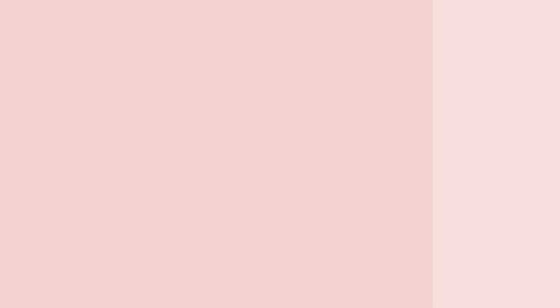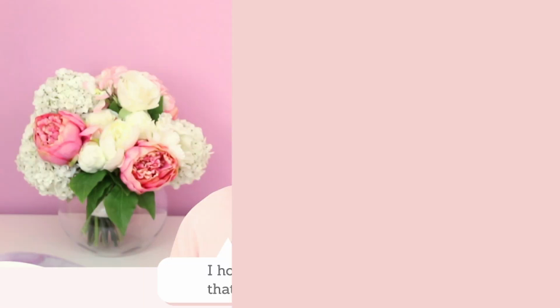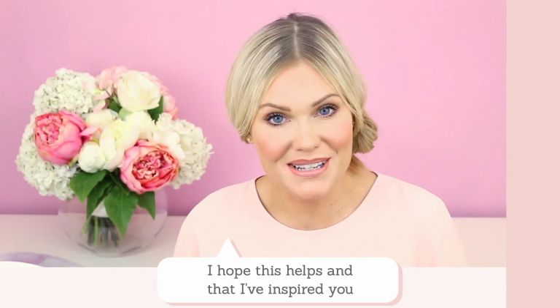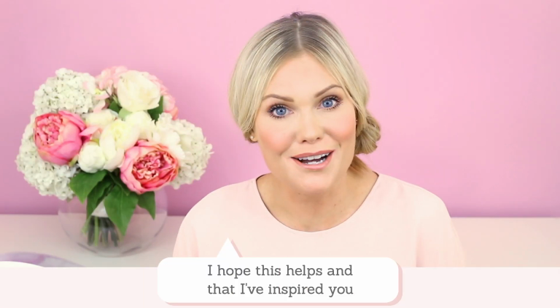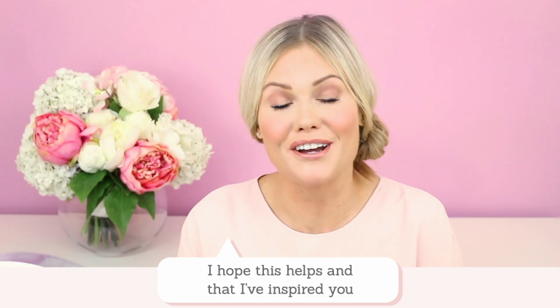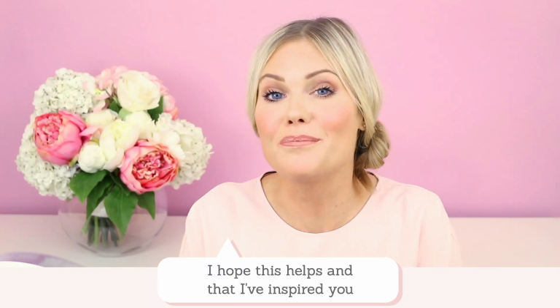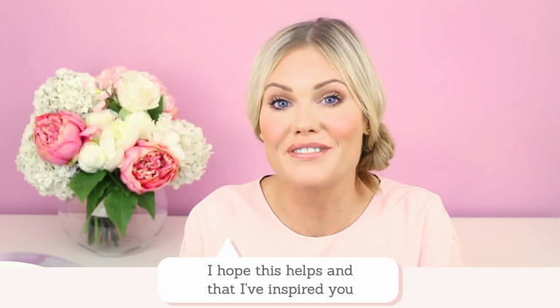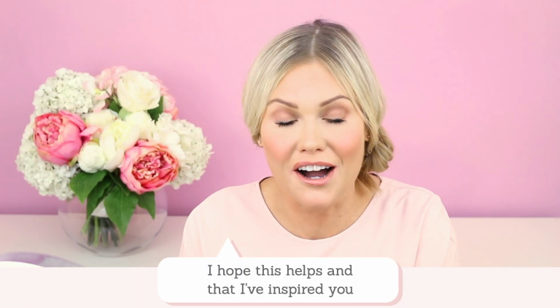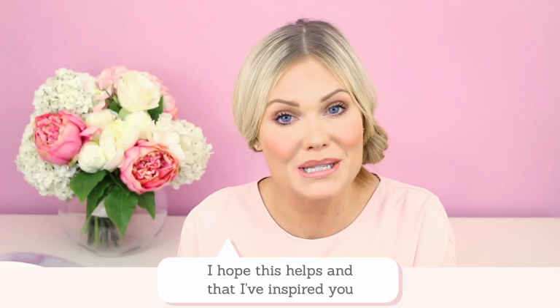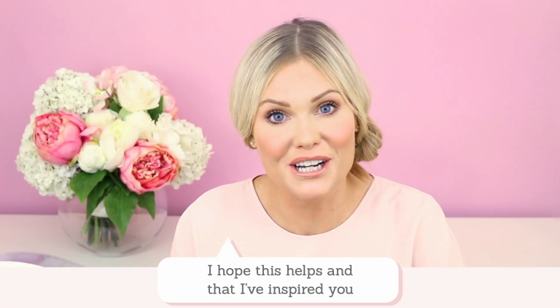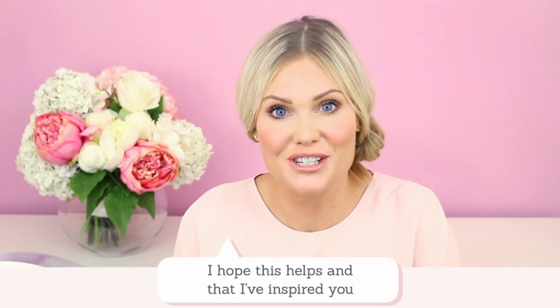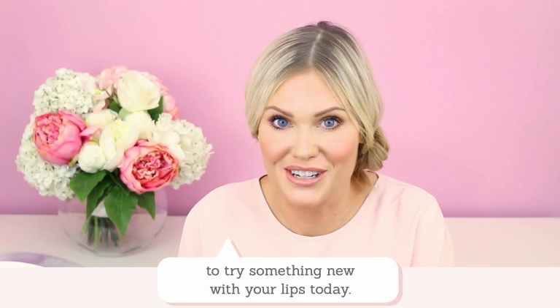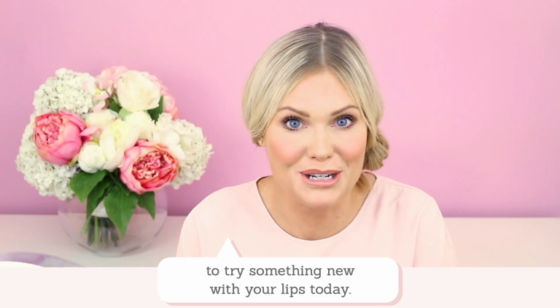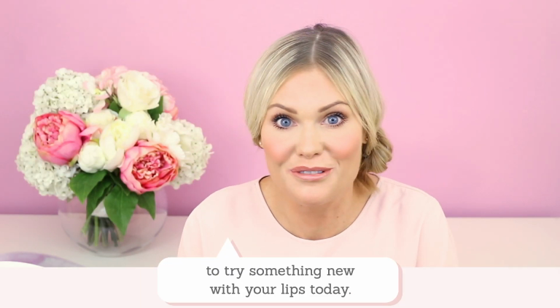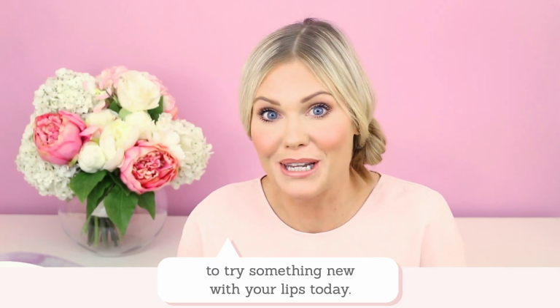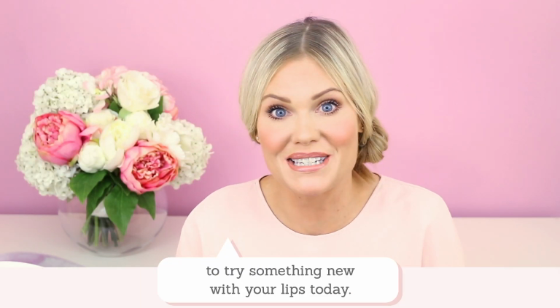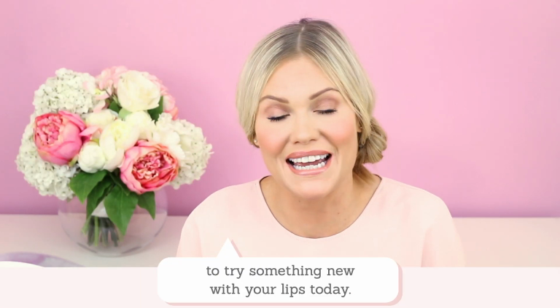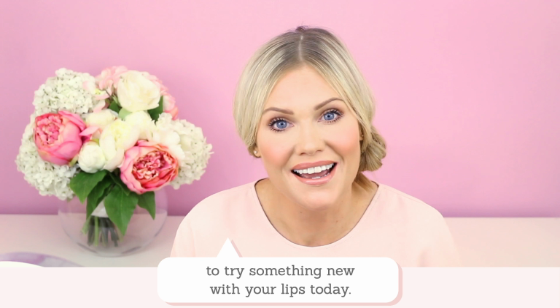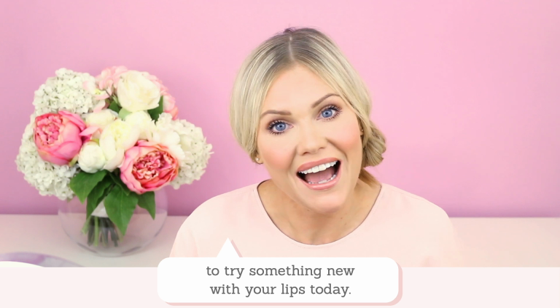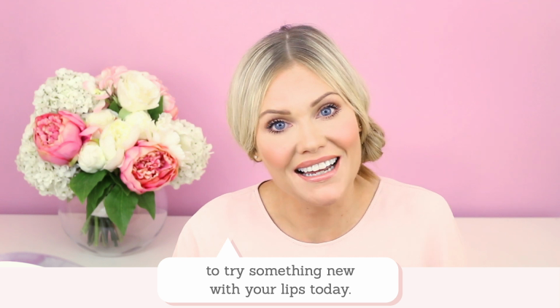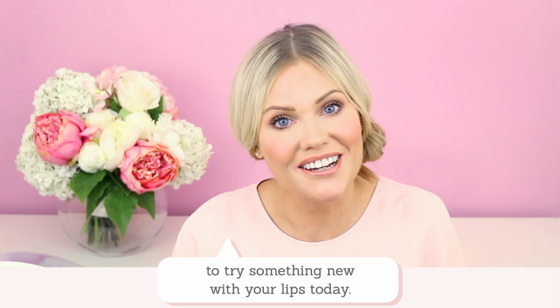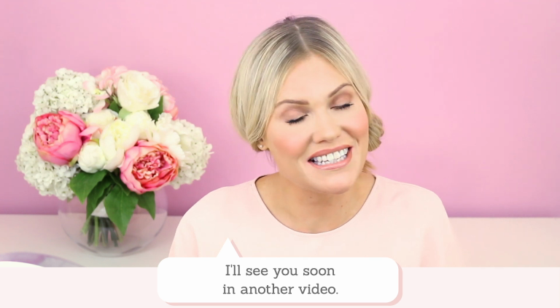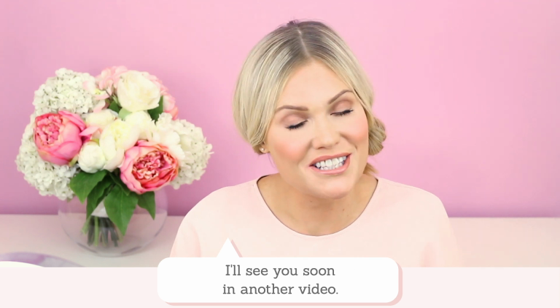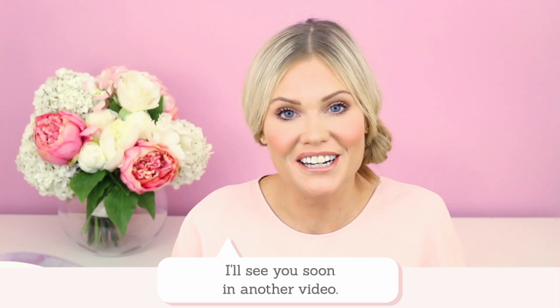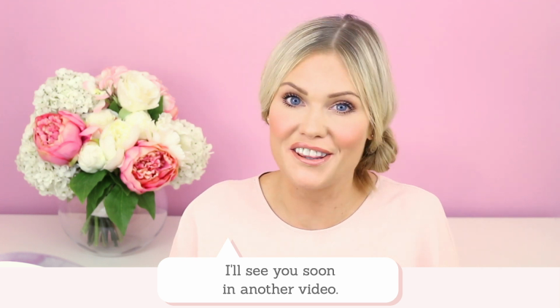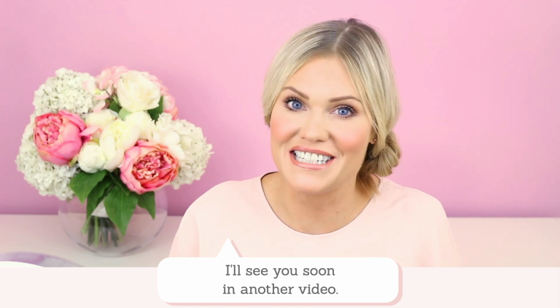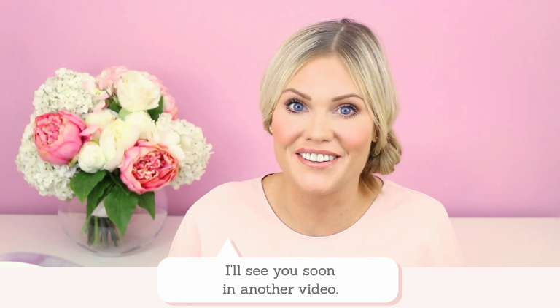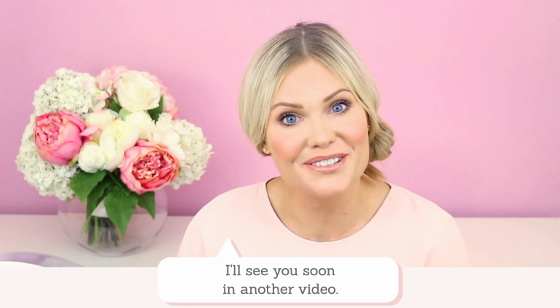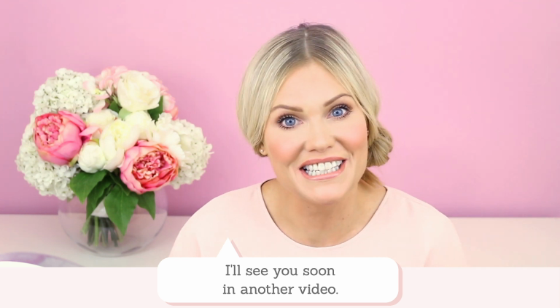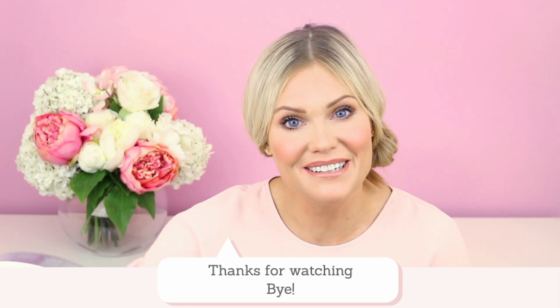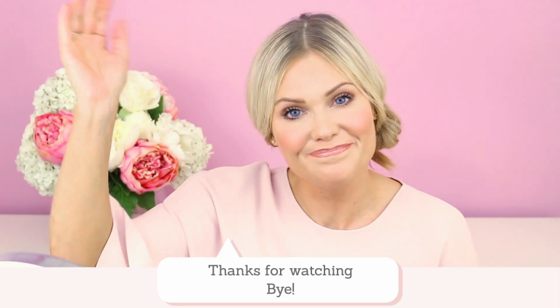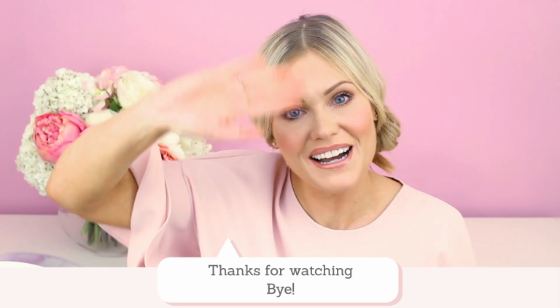I hope this helps and I hope I've inspired you to try something new with your lips today. I'll see you soon in another video — thanks for watching, bye!